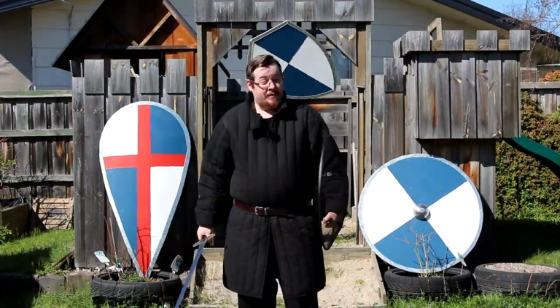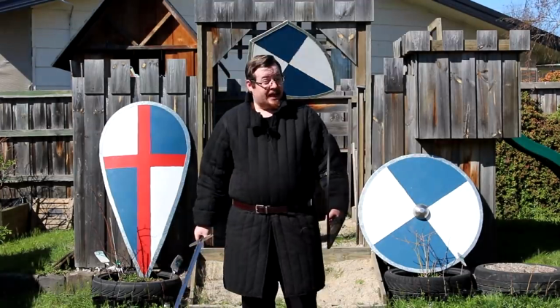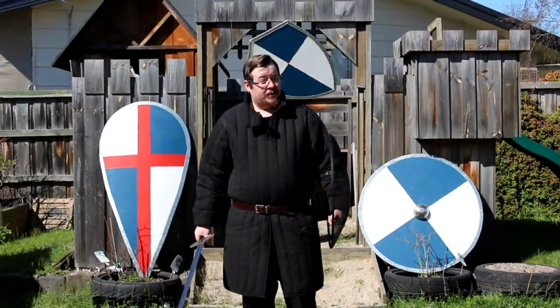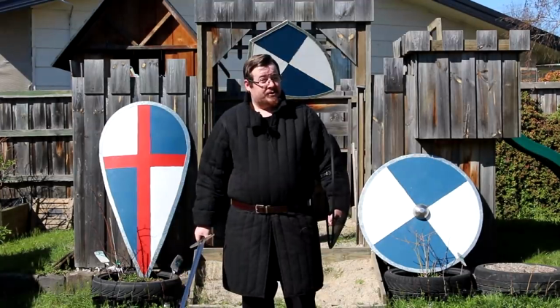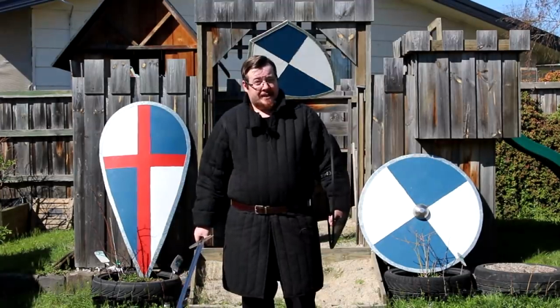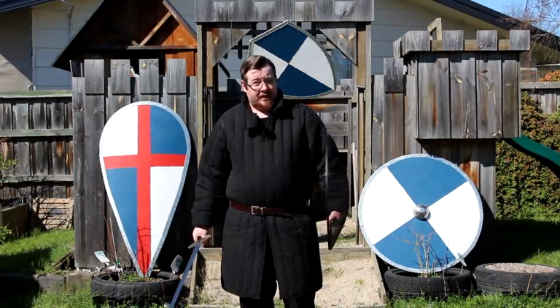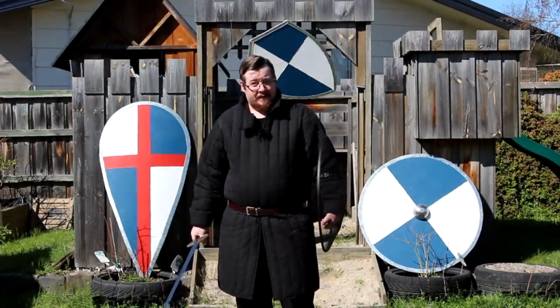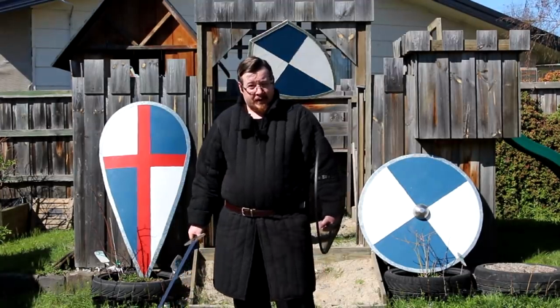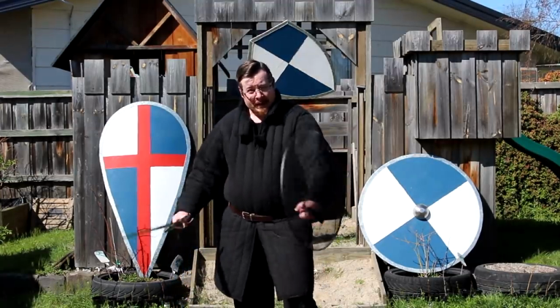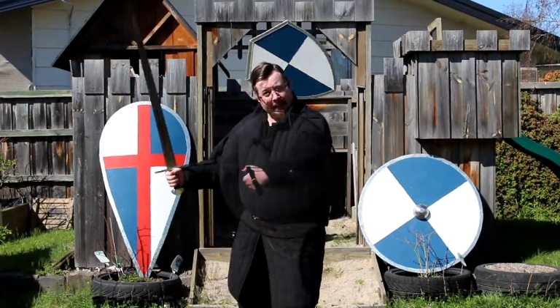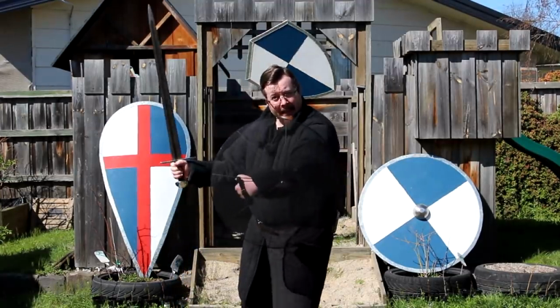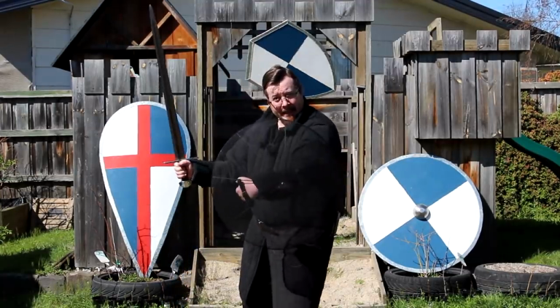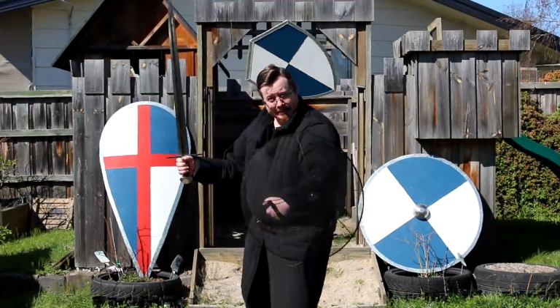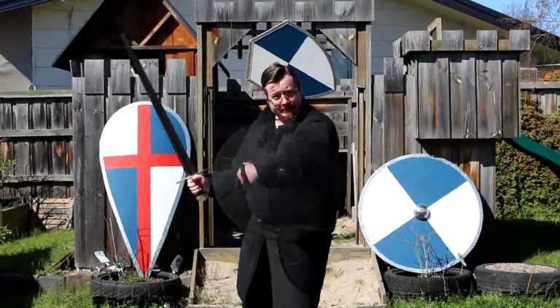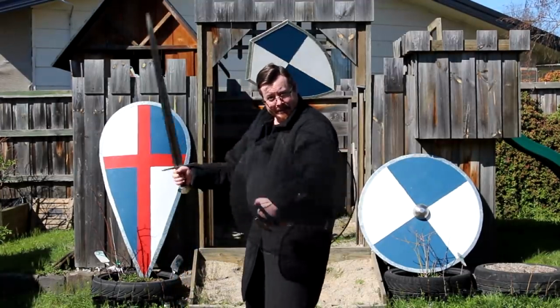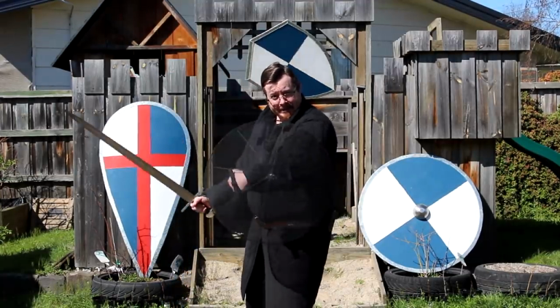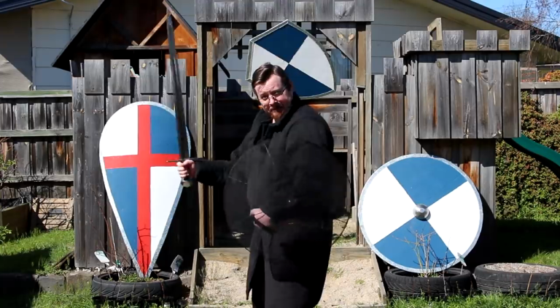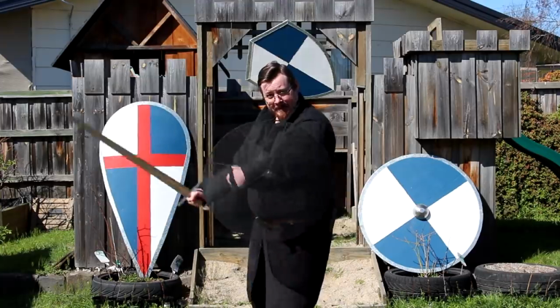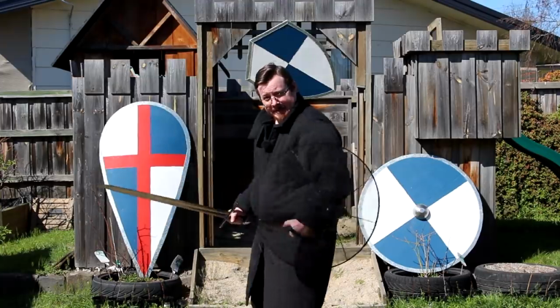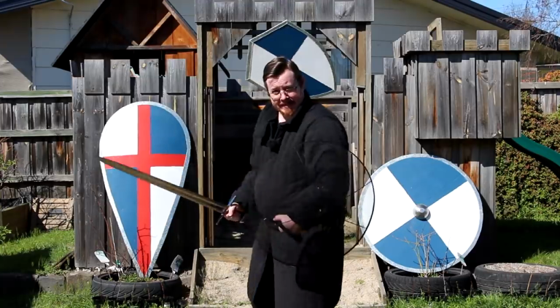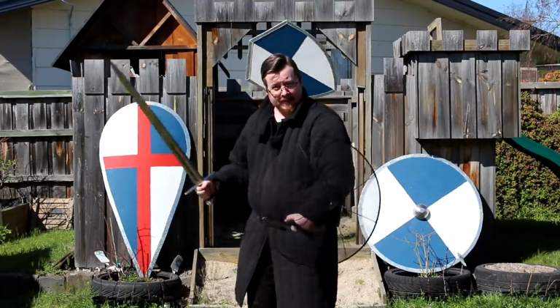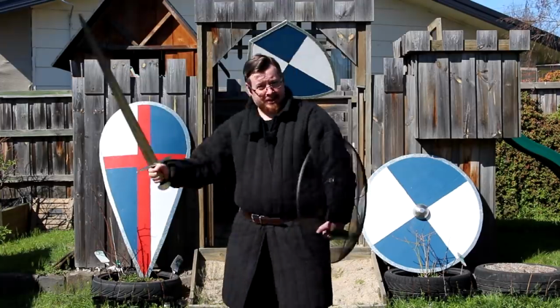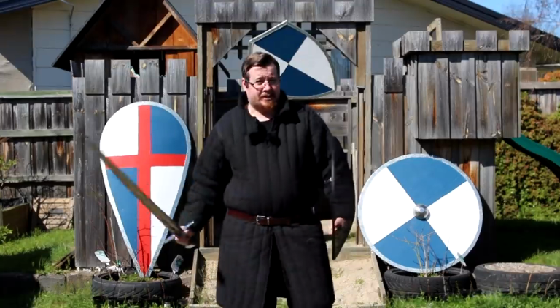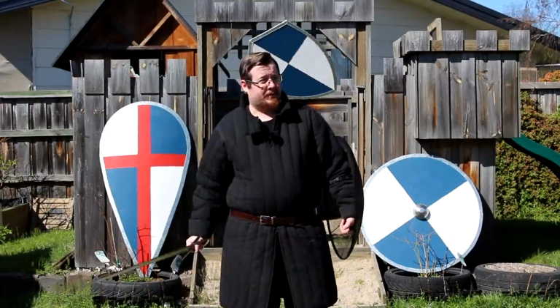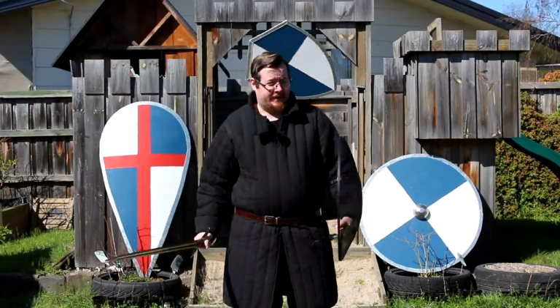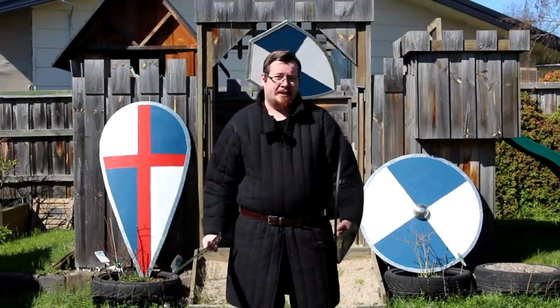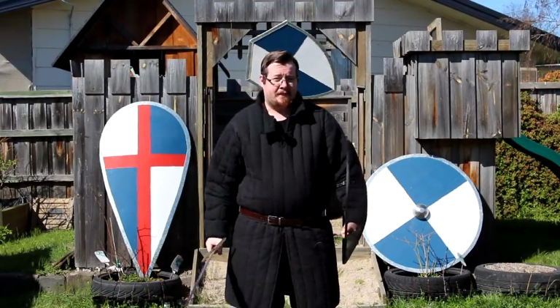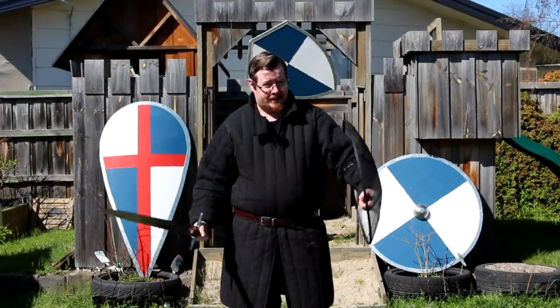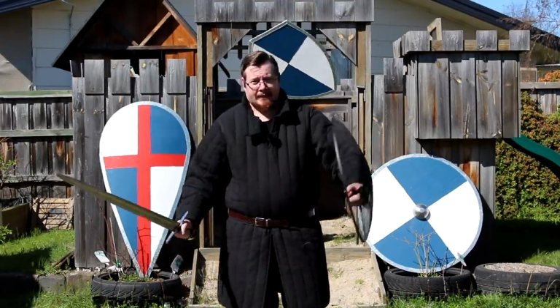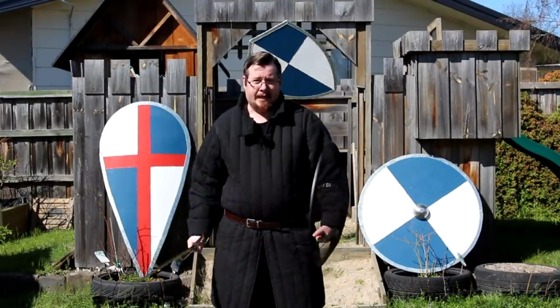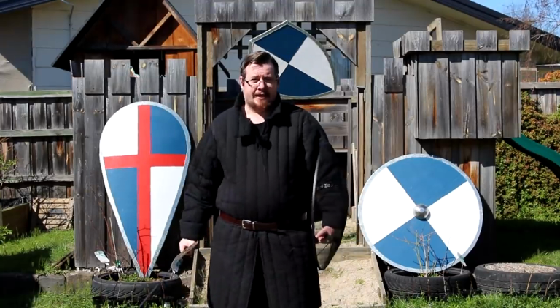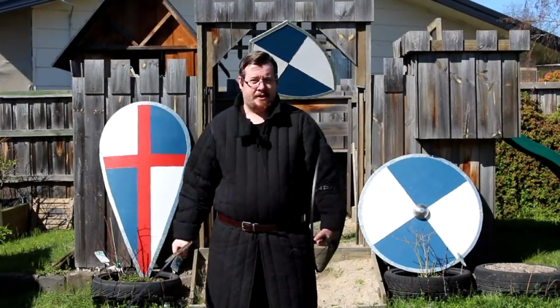And because I have to hold a sword at some point in this video — shields in conjunction with weapons! Obligatory sword appearance in this video done. Now we can continue.